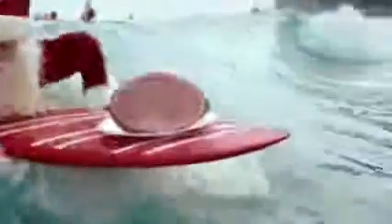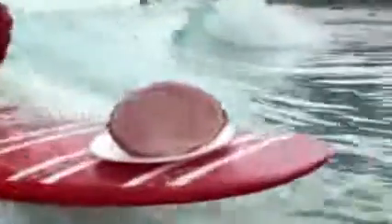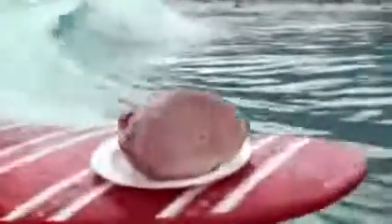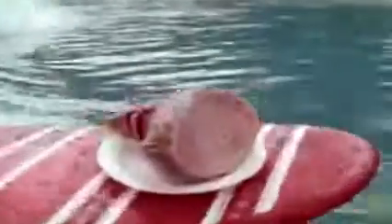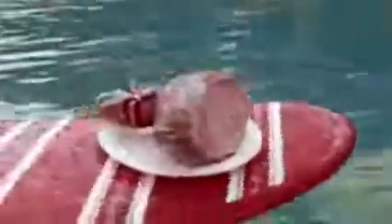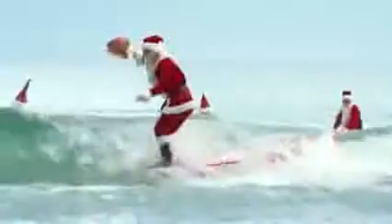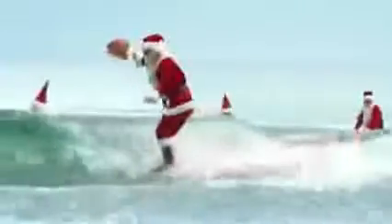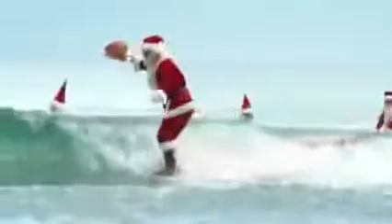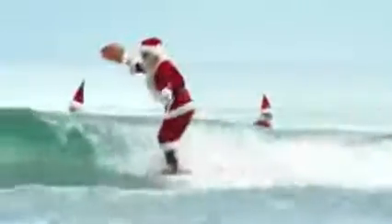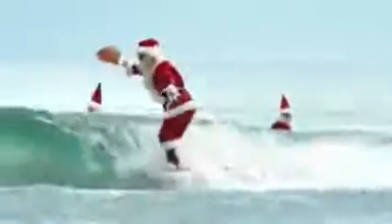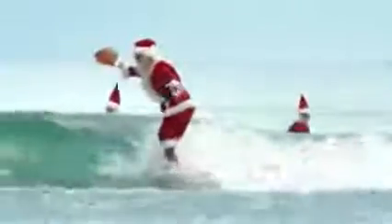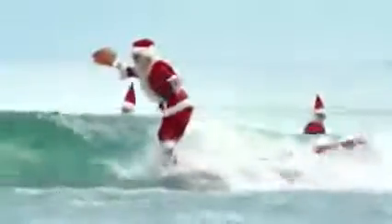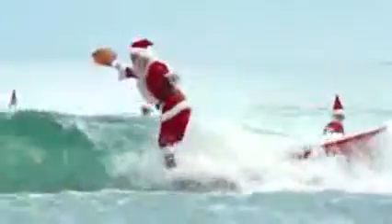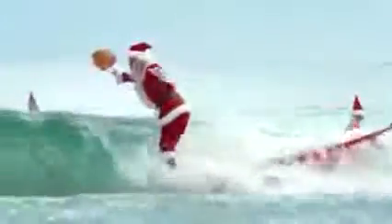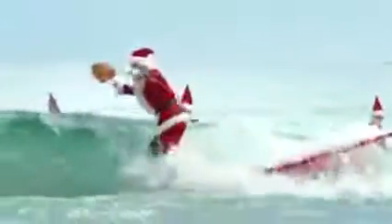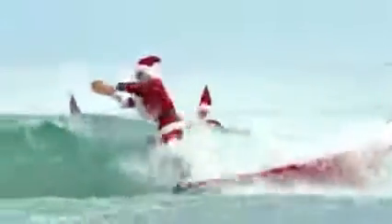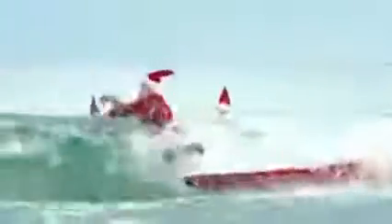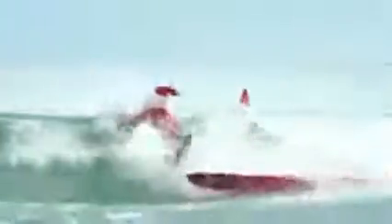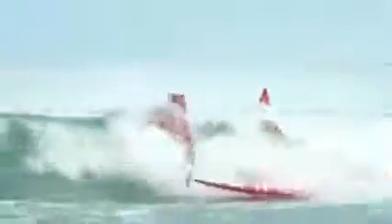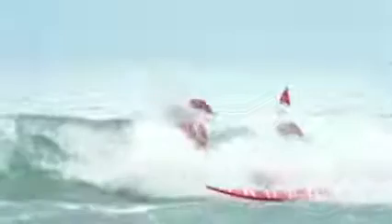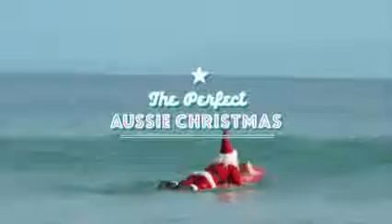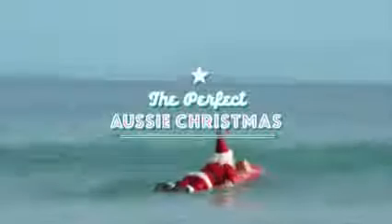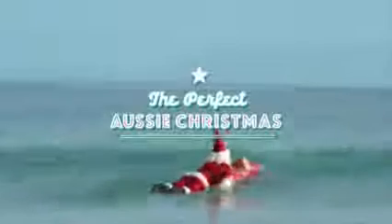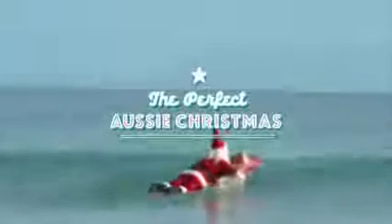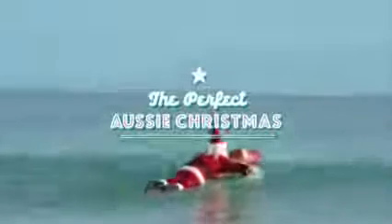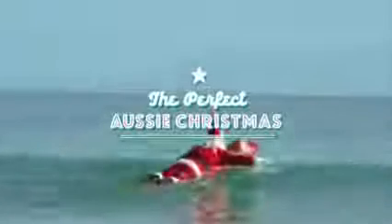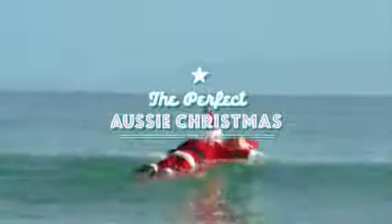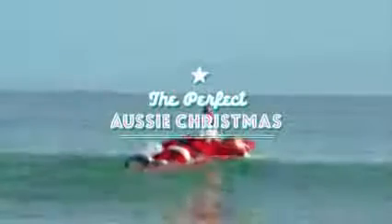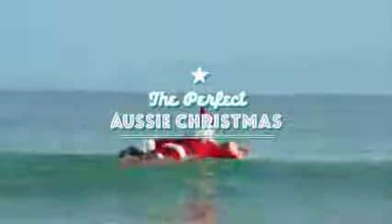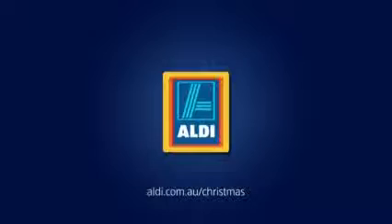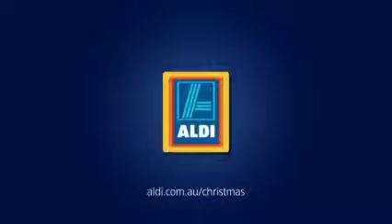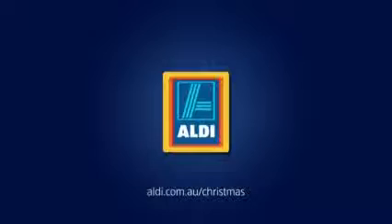Hi guys, this video is brought to you by Aldi. Aldi have some great products for Christmas this year, so don't forget to check them out.